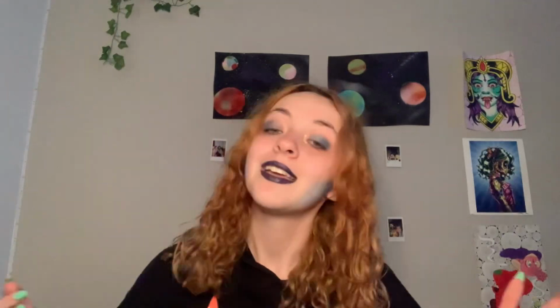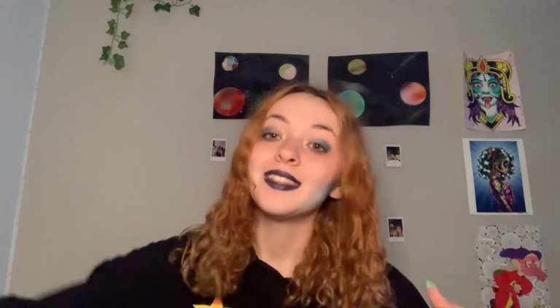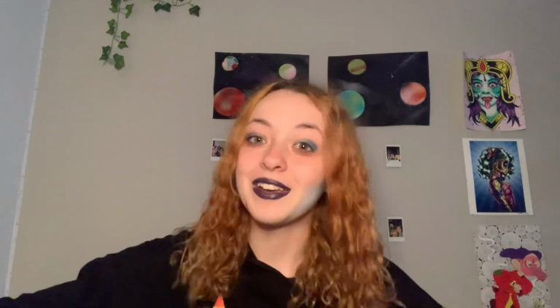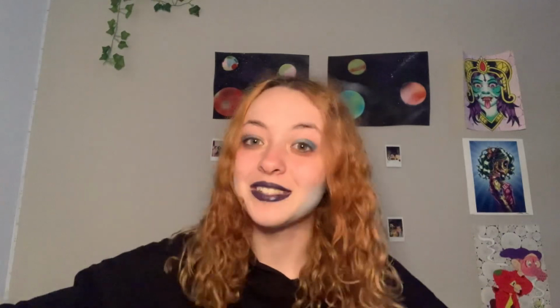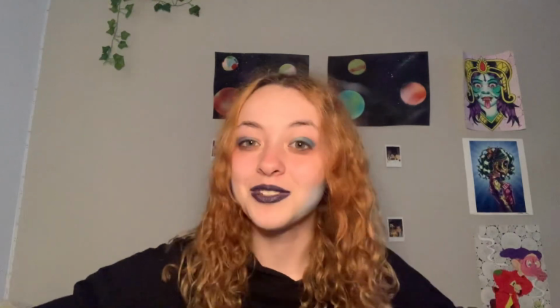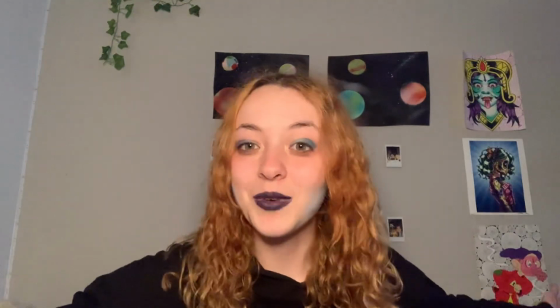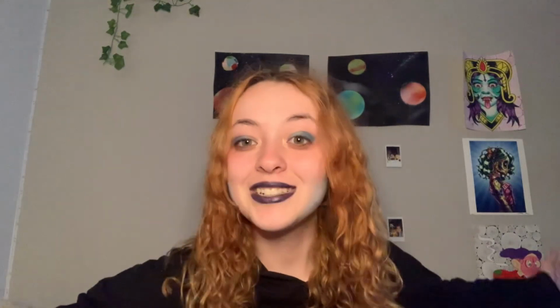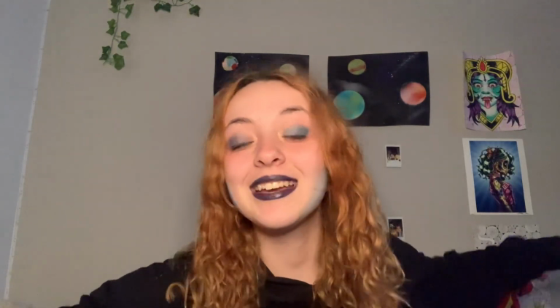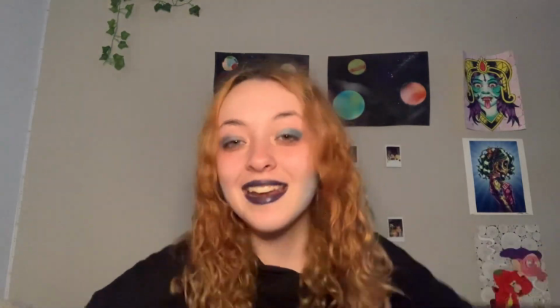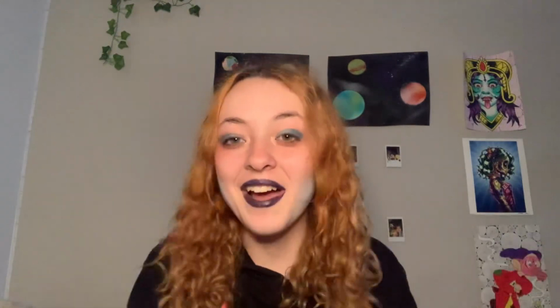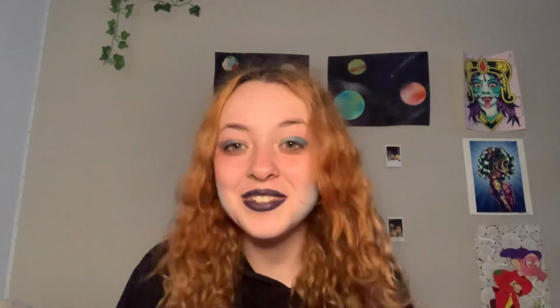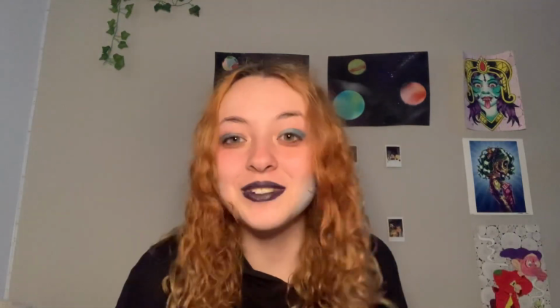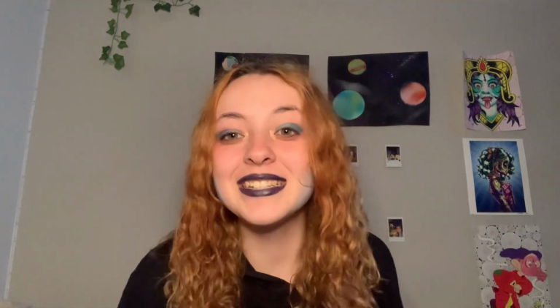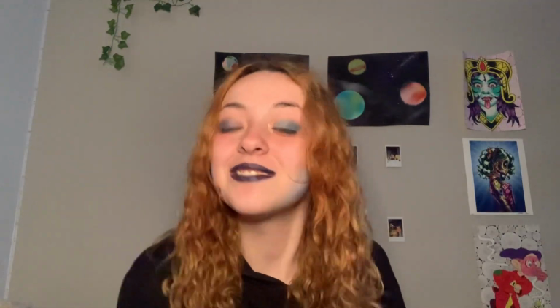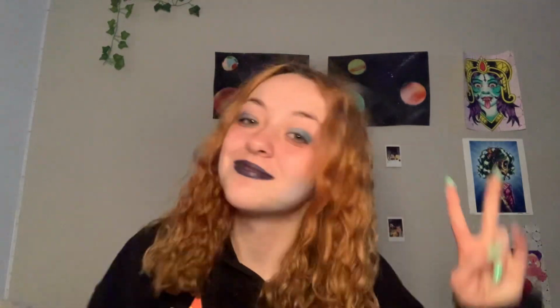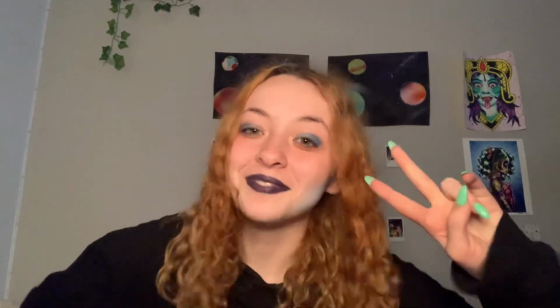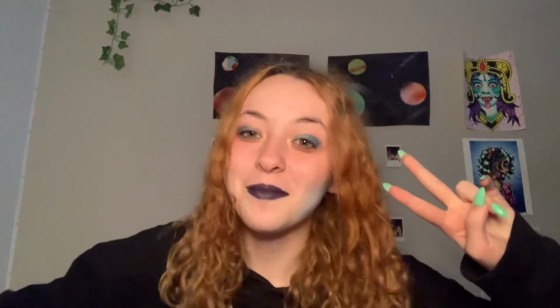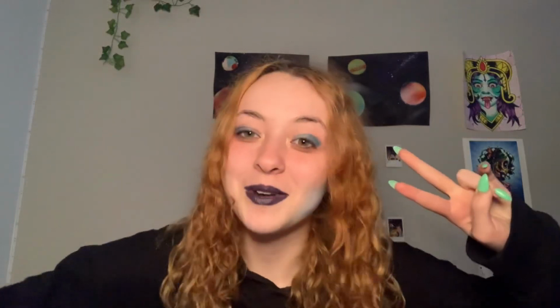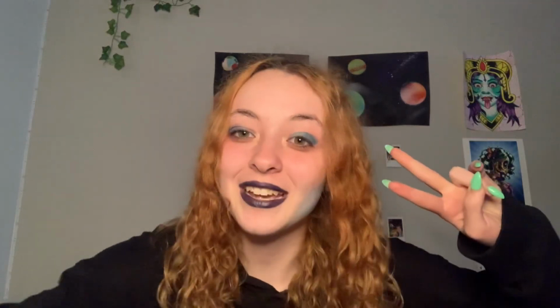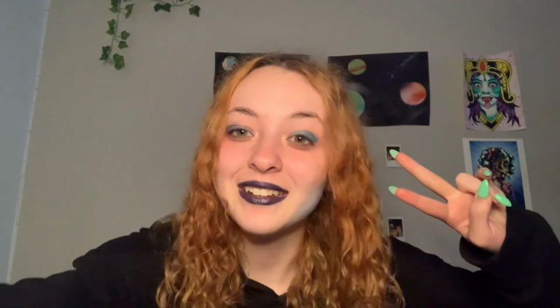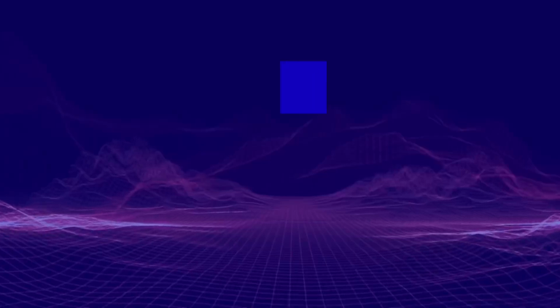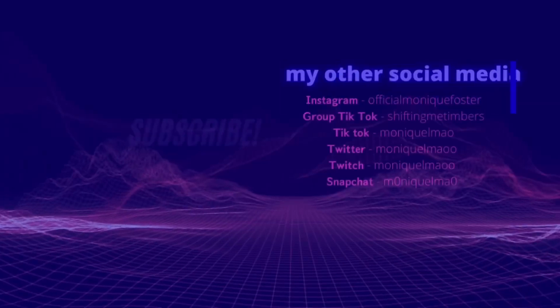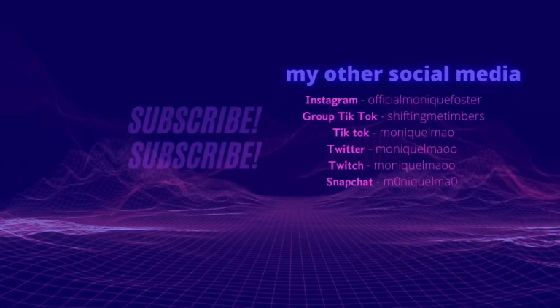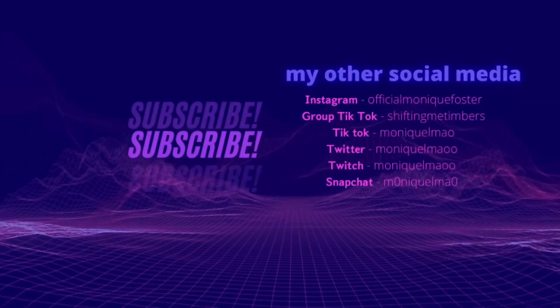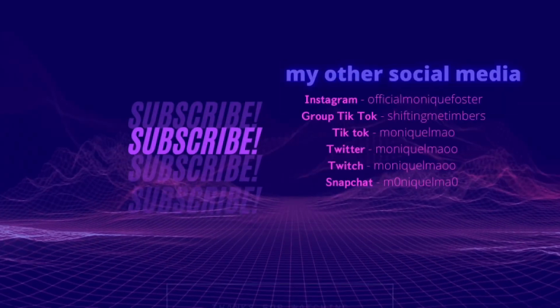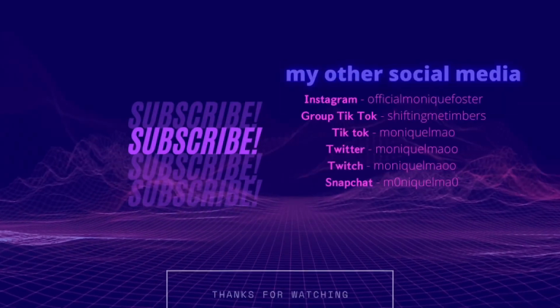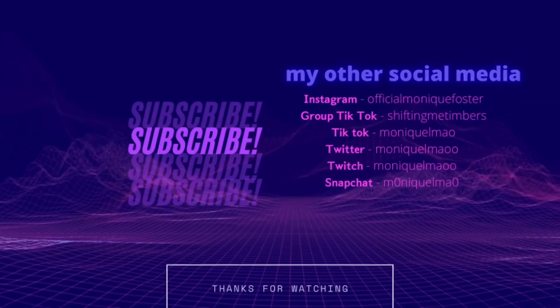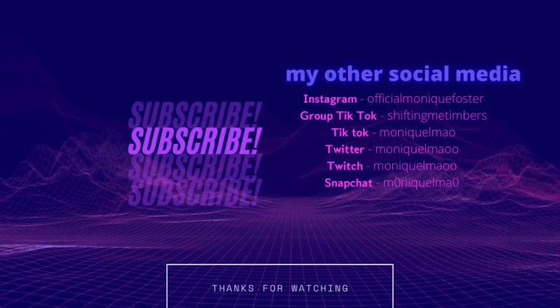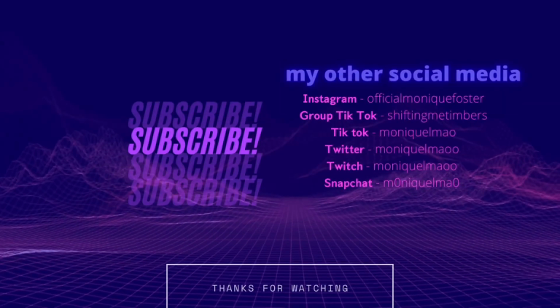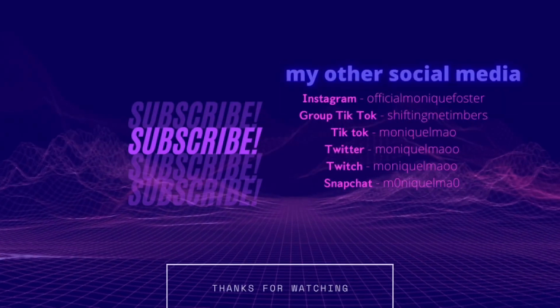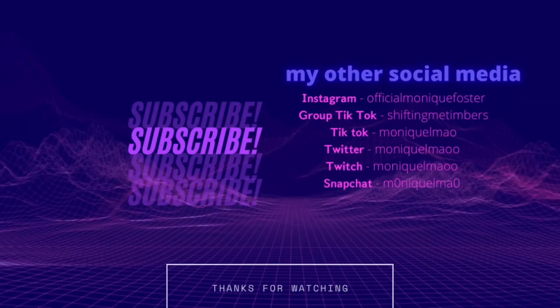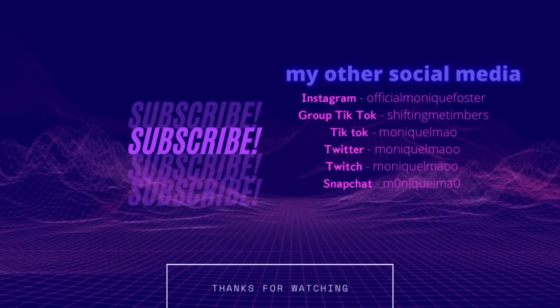Thank you guys so much for watching, and as always, see you later — bye!